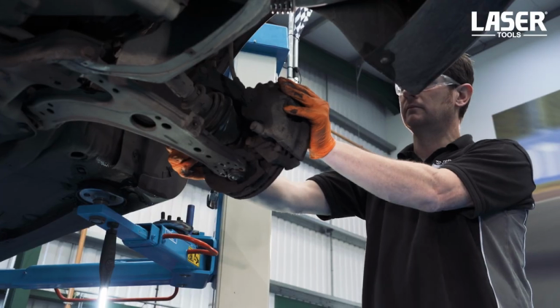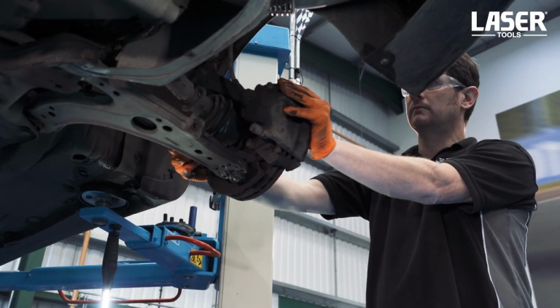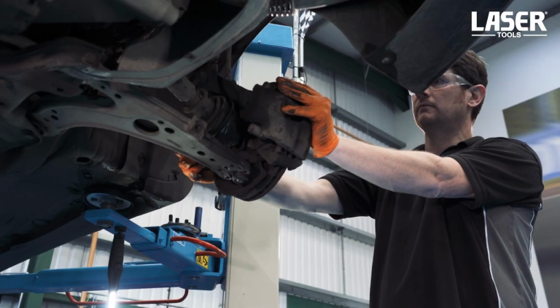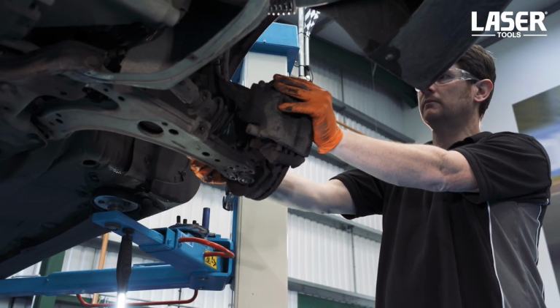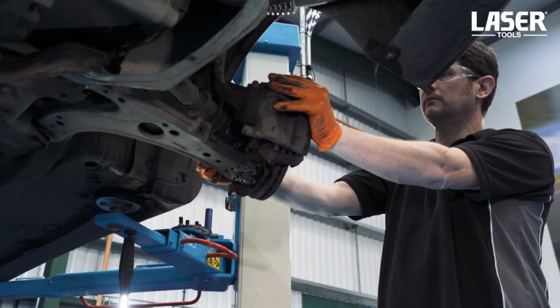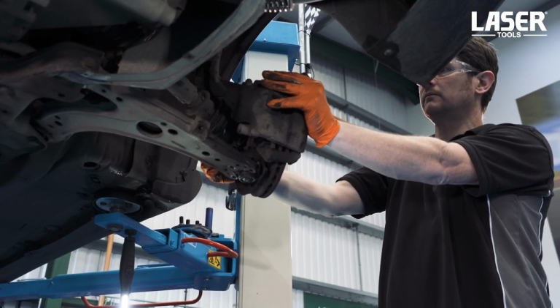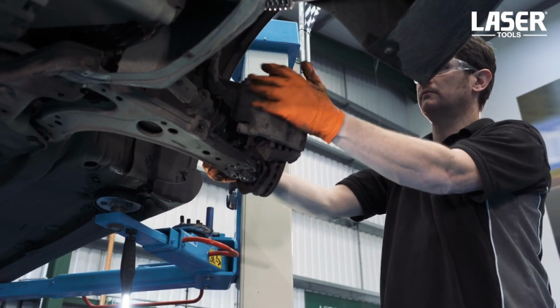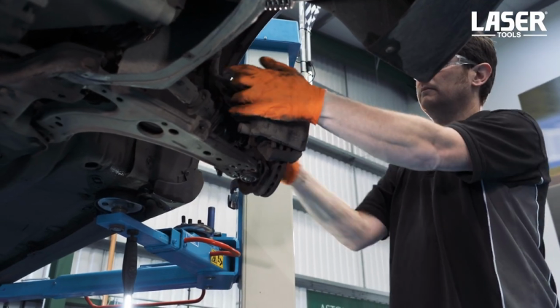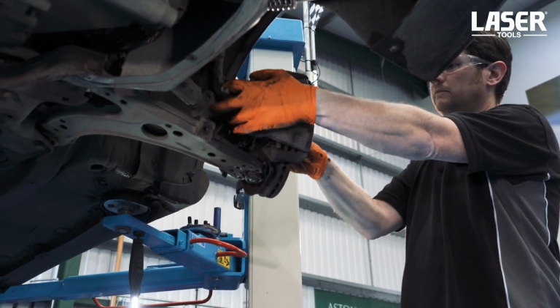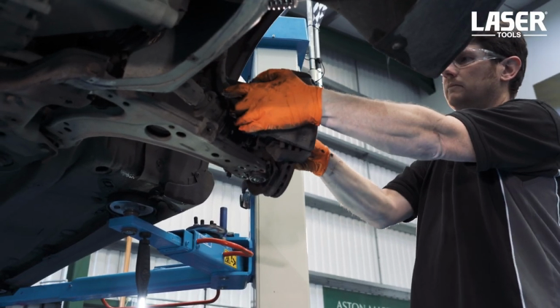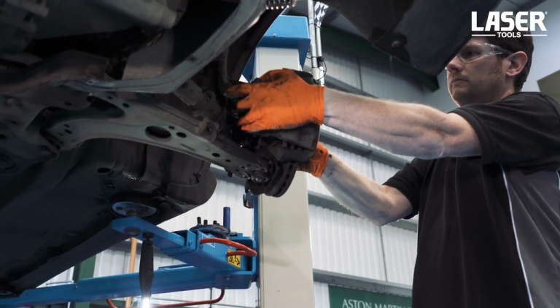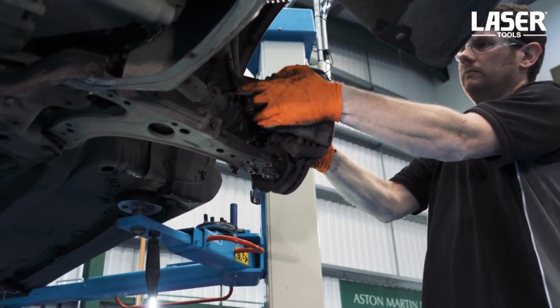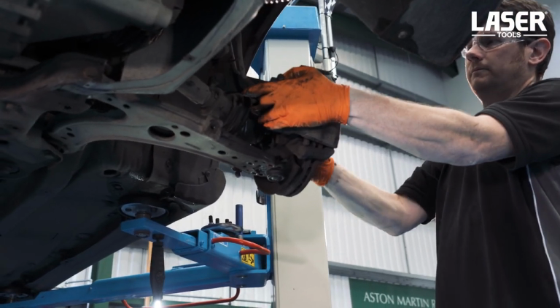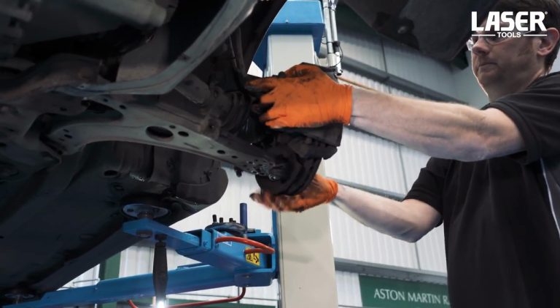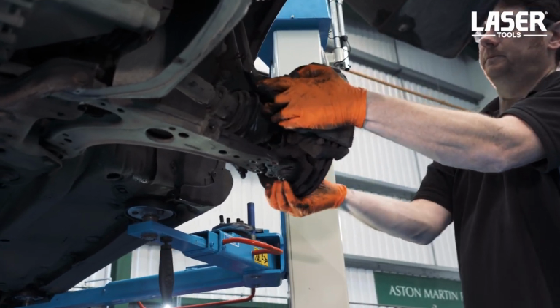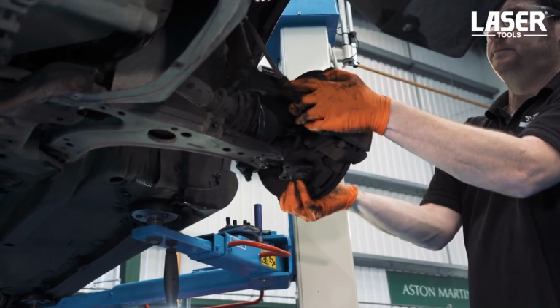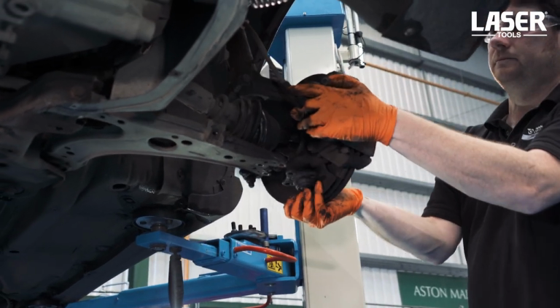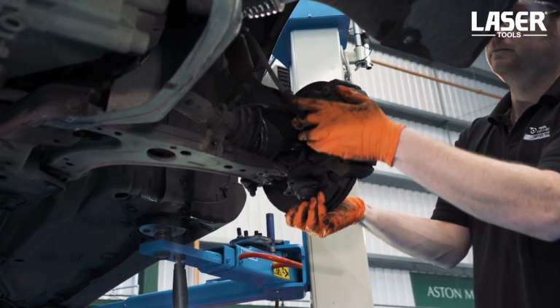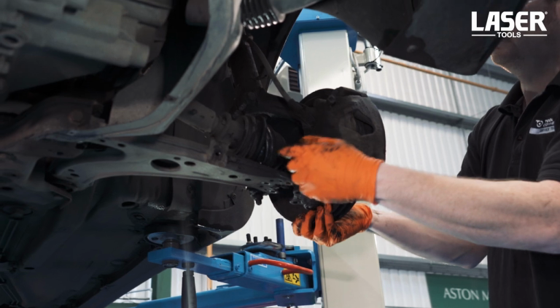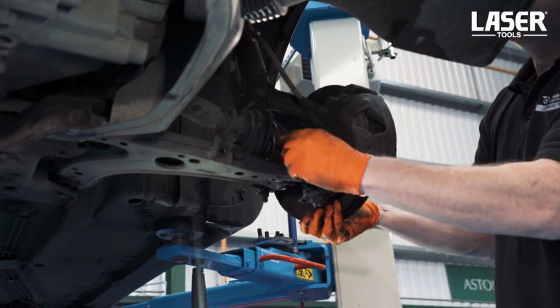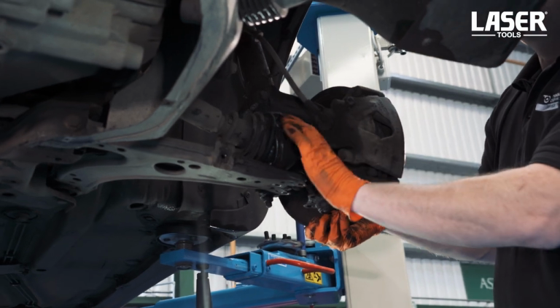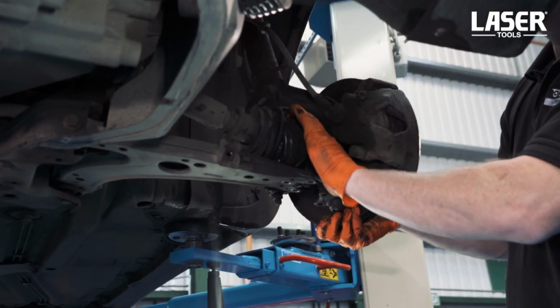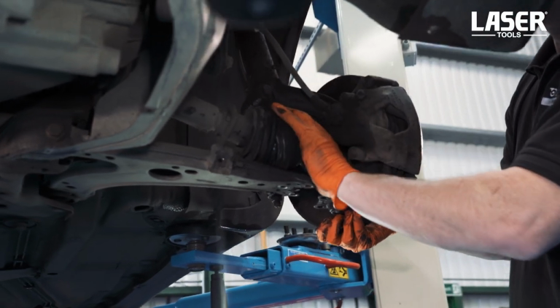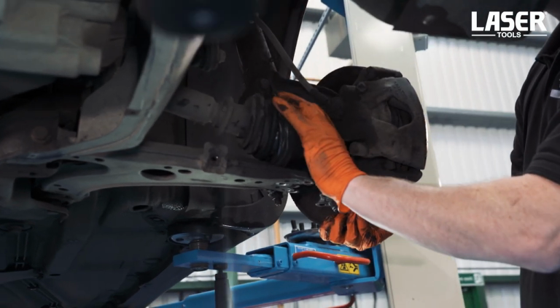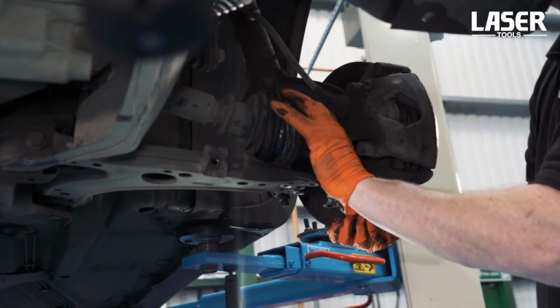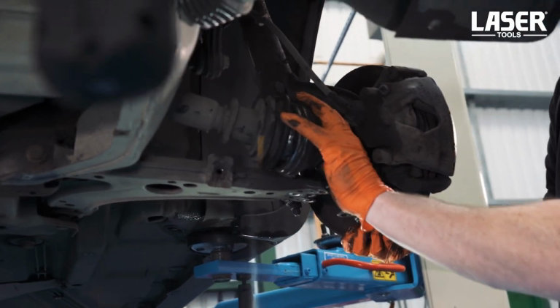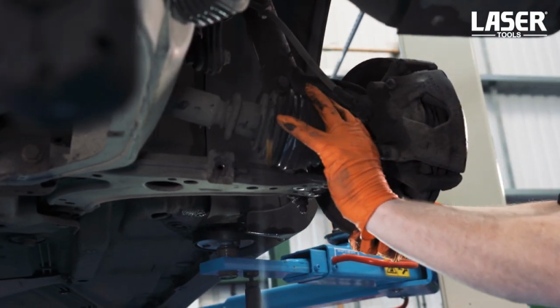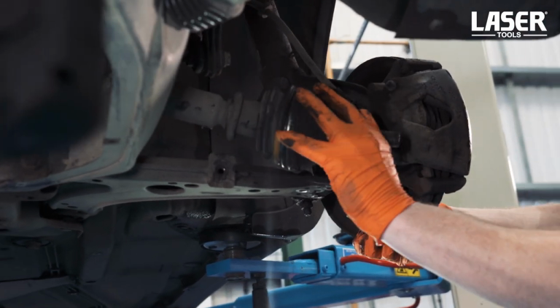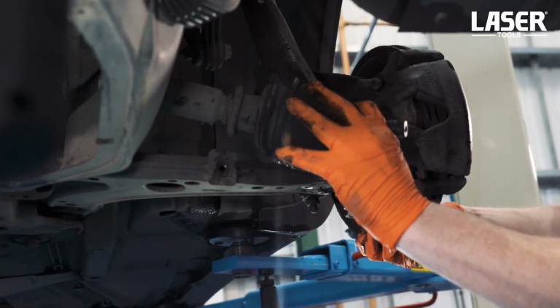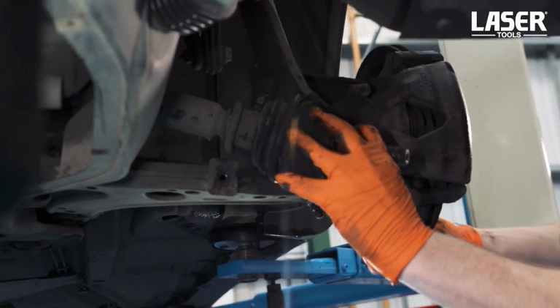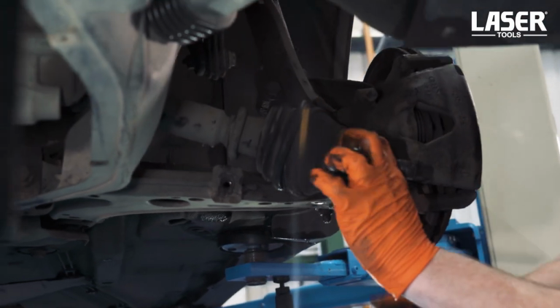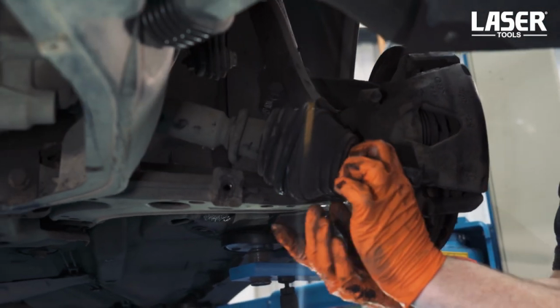Then remove the lower arm securing bolts. Releasing the lower arm from the upright lets us swing out the drive shaft and gain access to the CV joint and boot.